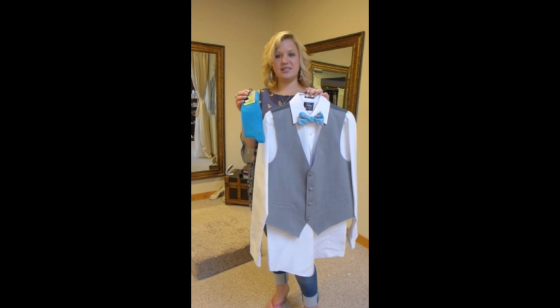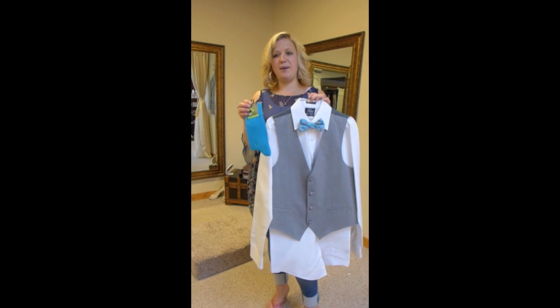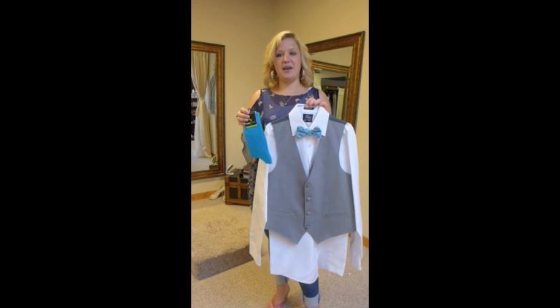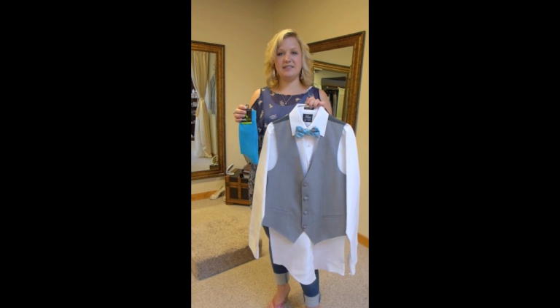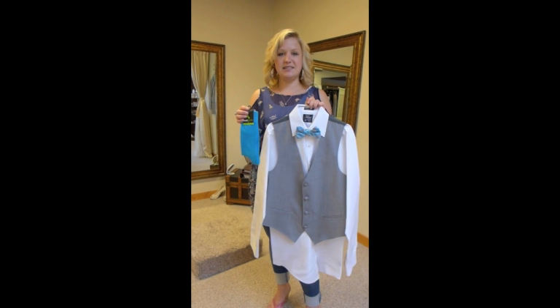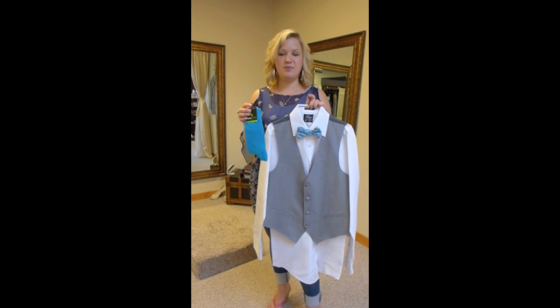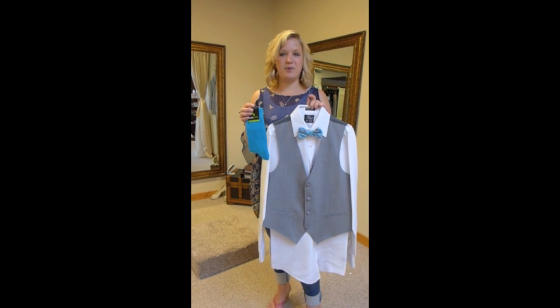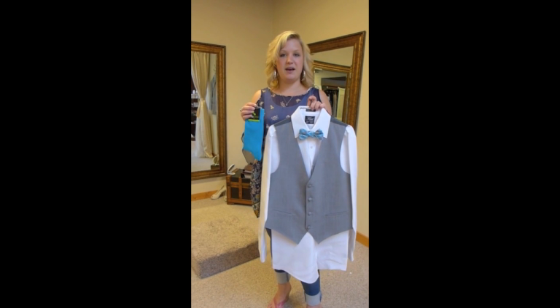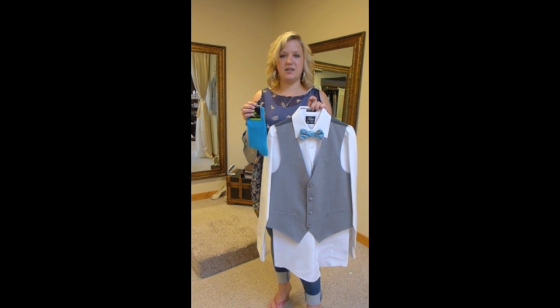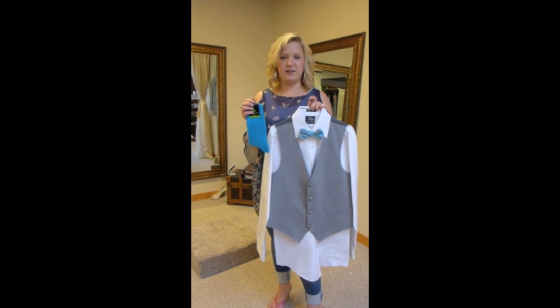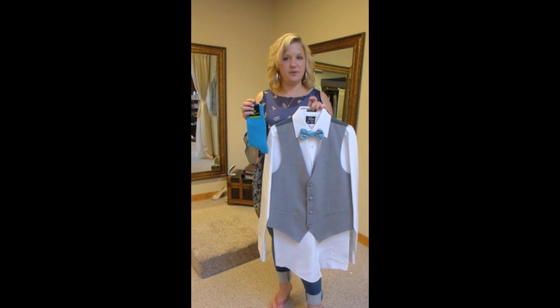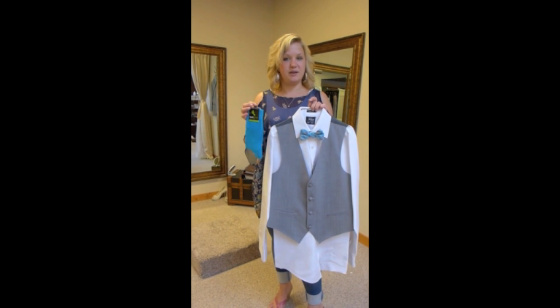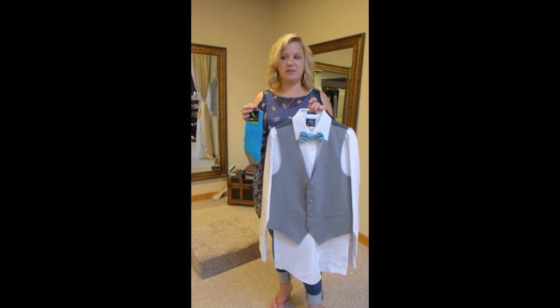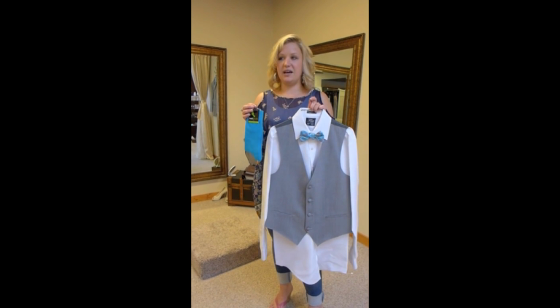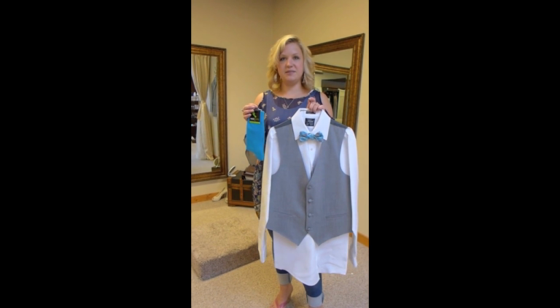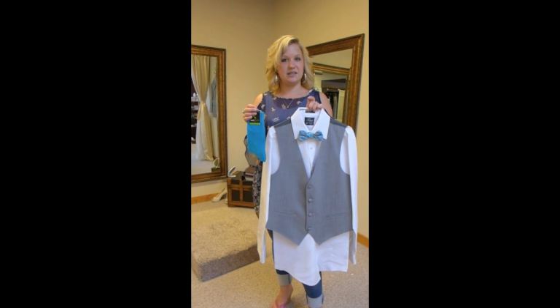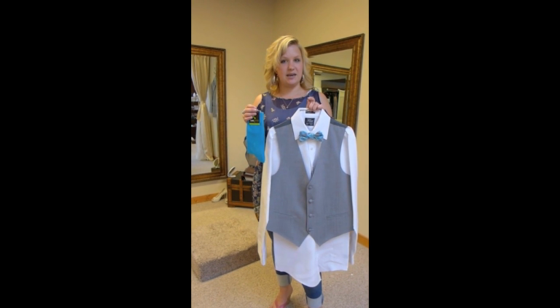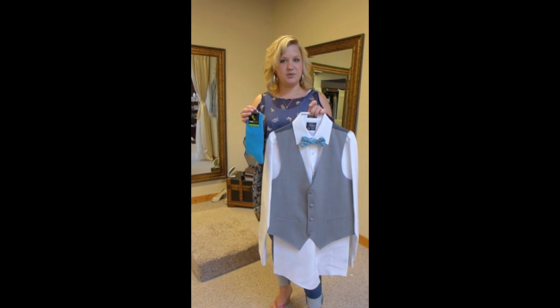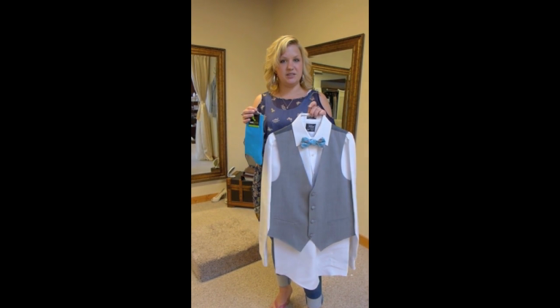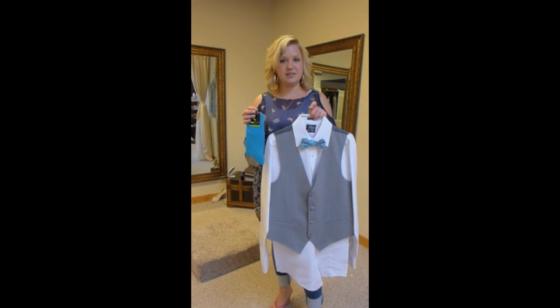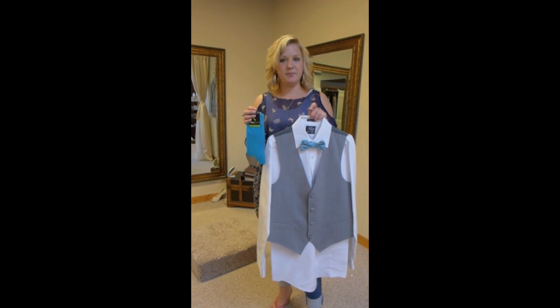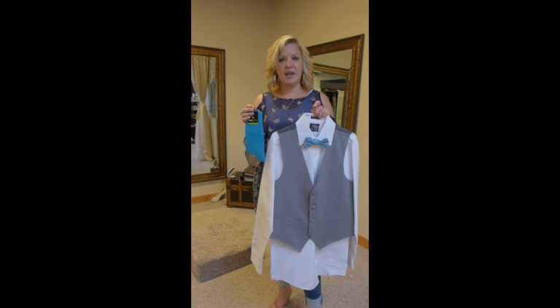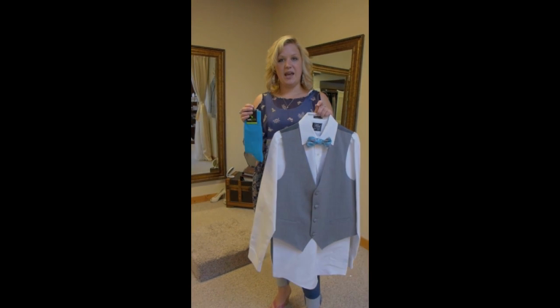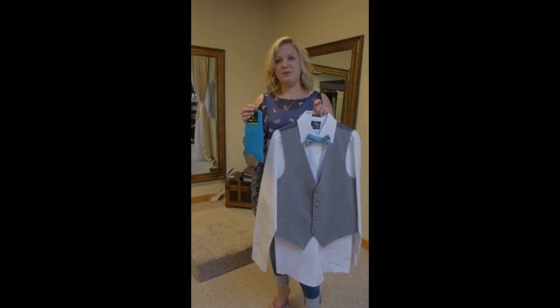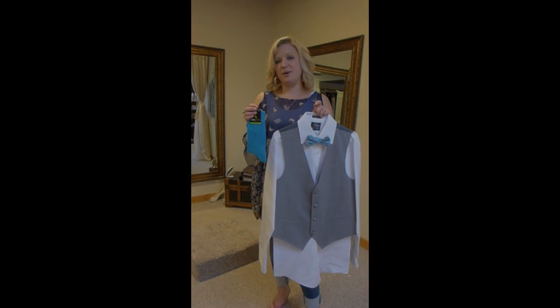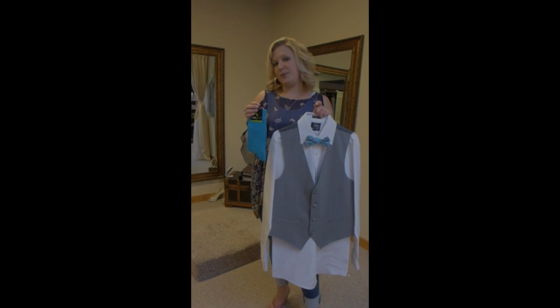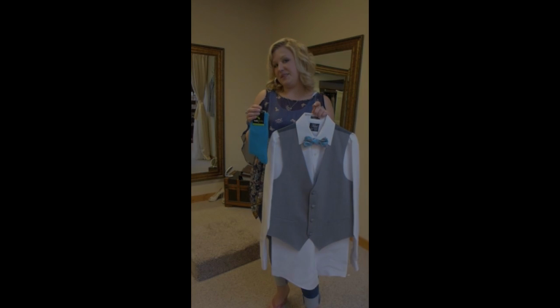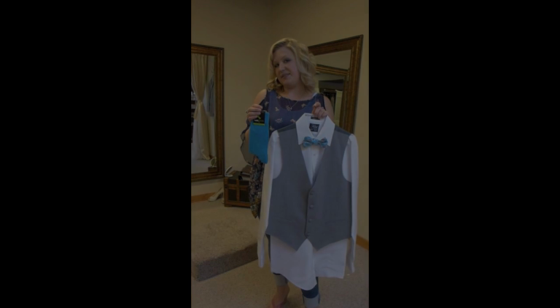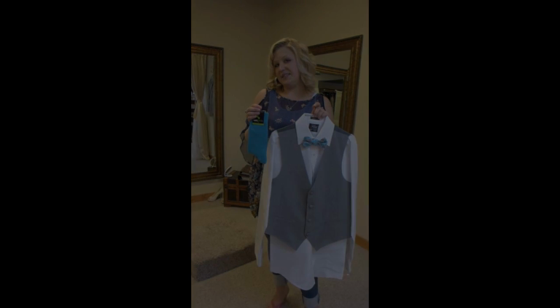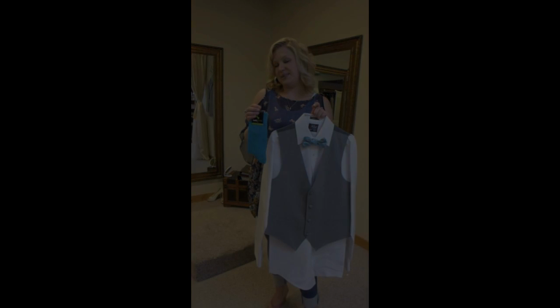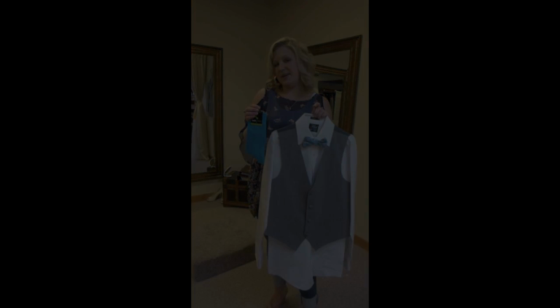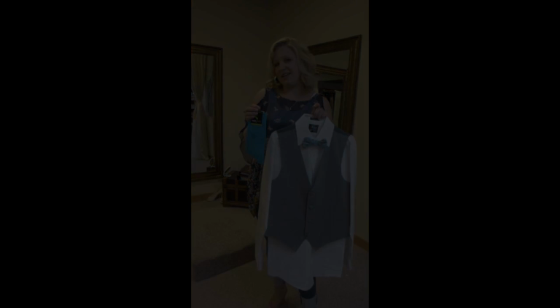So stop in and see what we have to offer. We have a lot of tux options, and we are open seven days a week.